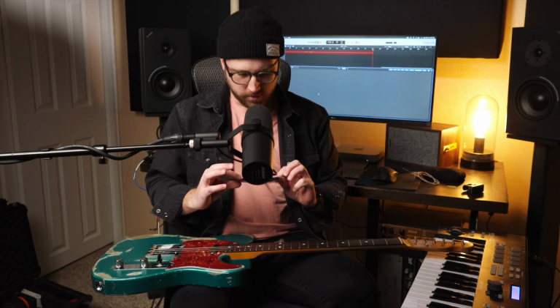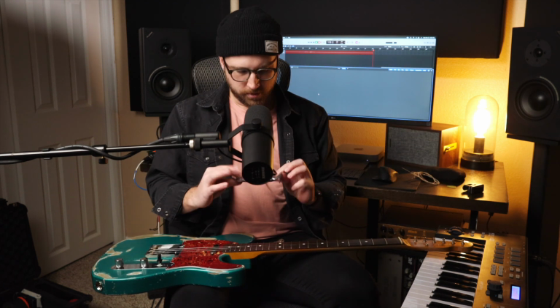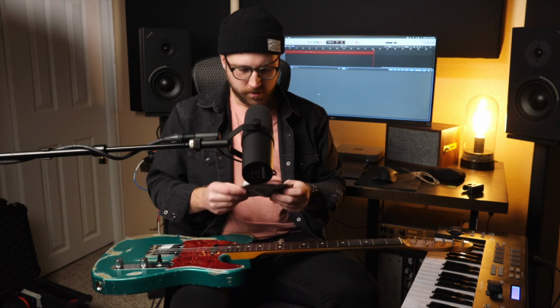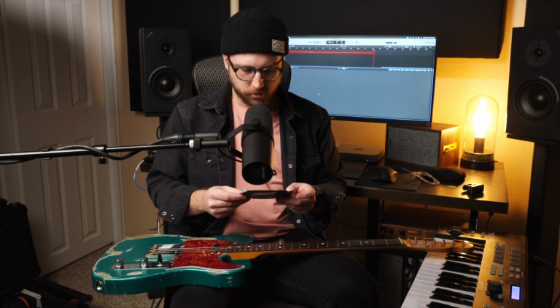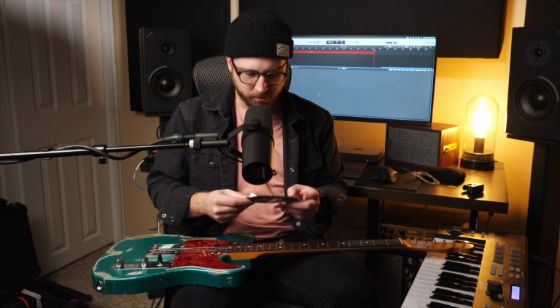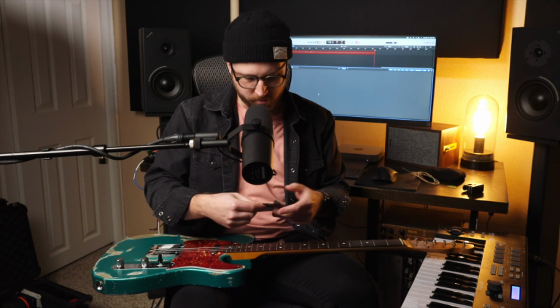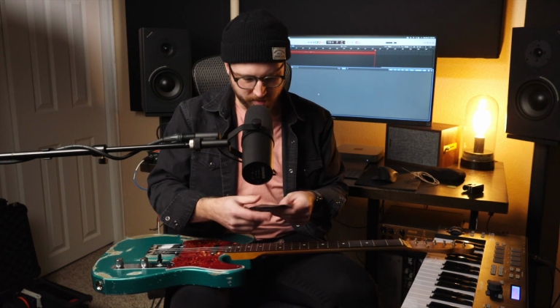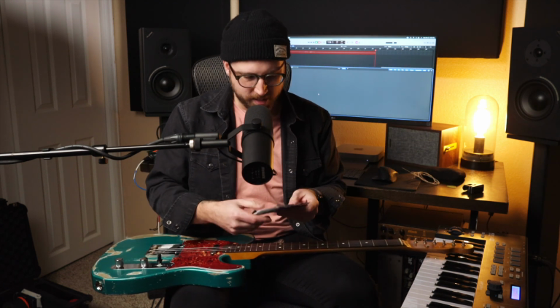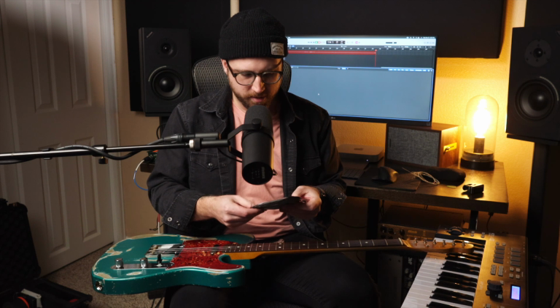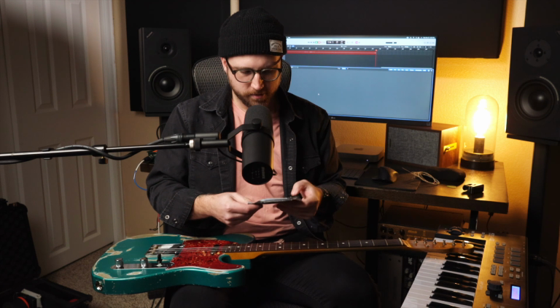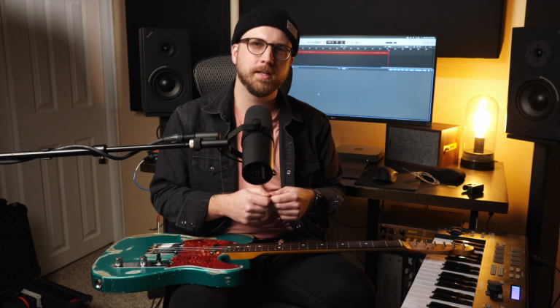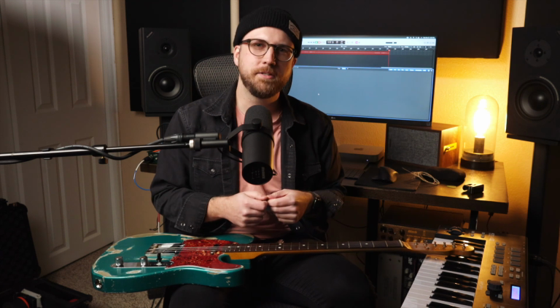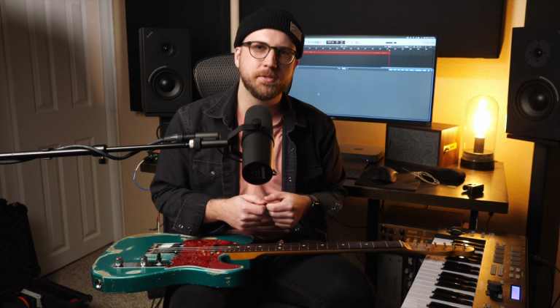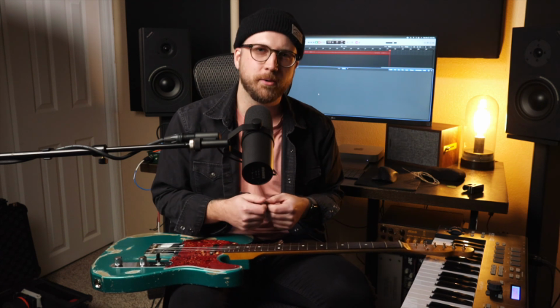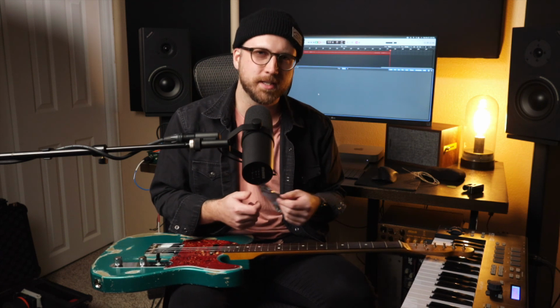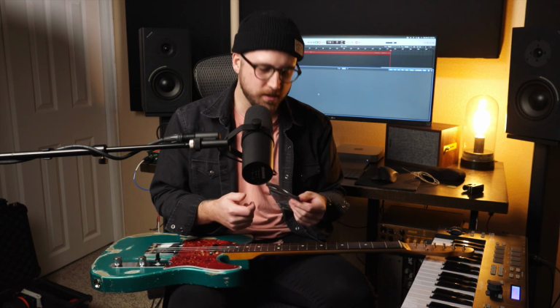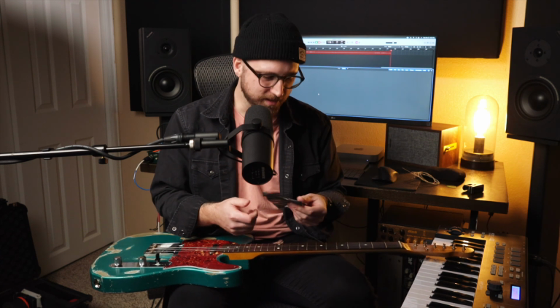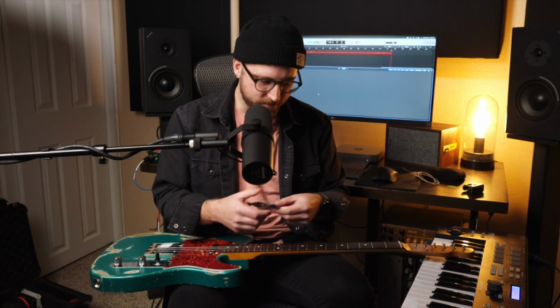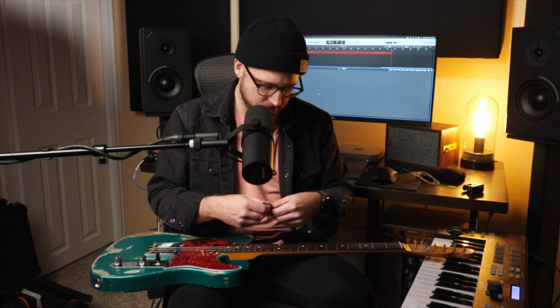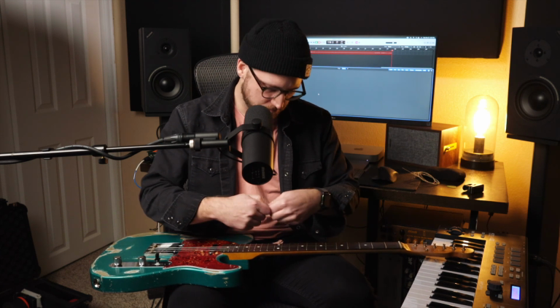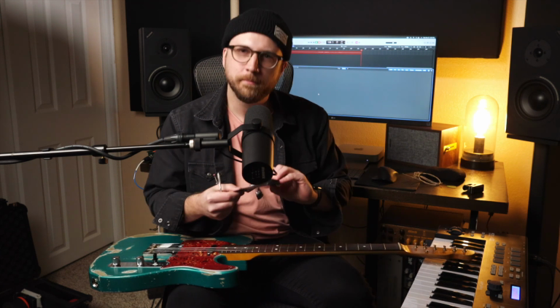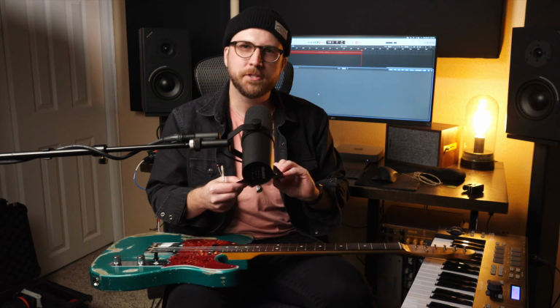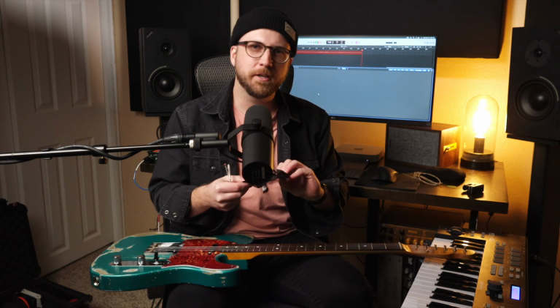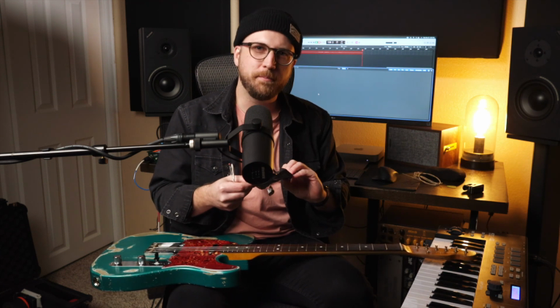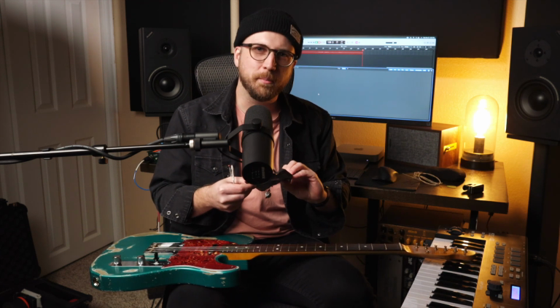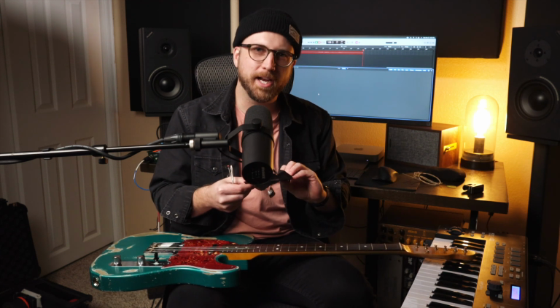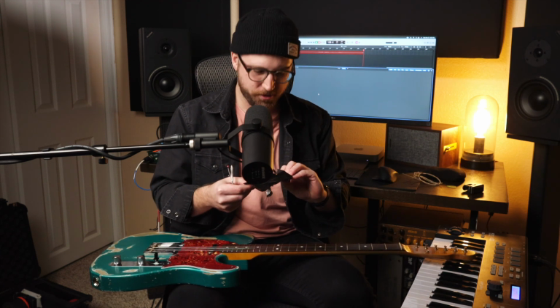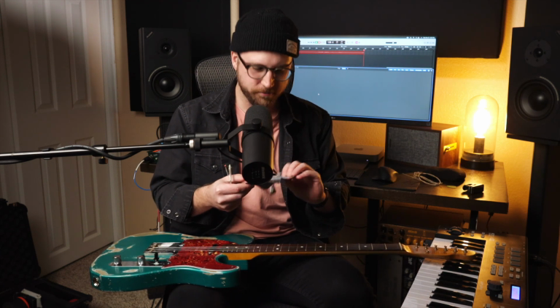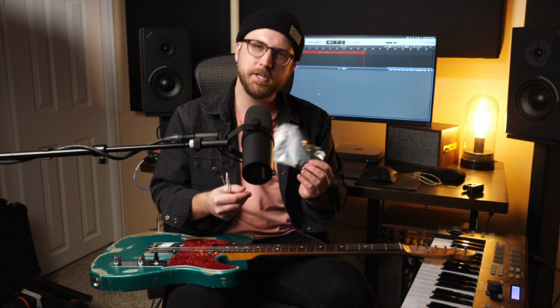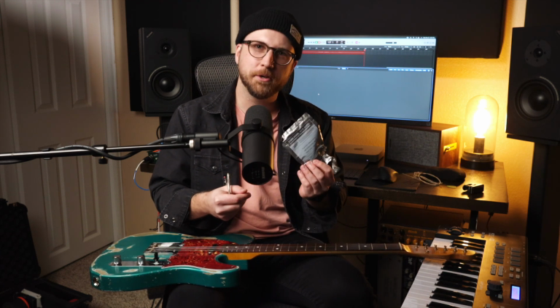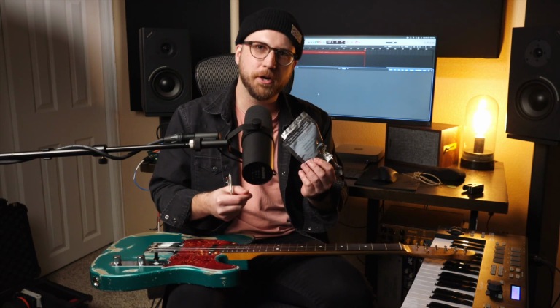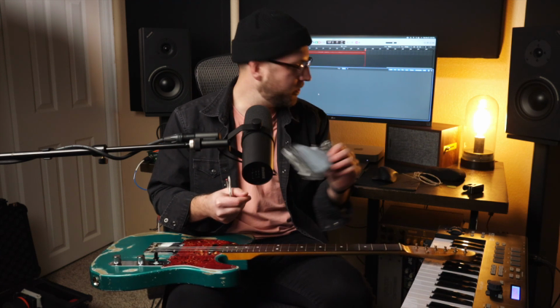We'll open up our pack here. I like to use NYXL 11s. Make sure to keep your bag so you can redeem your code.